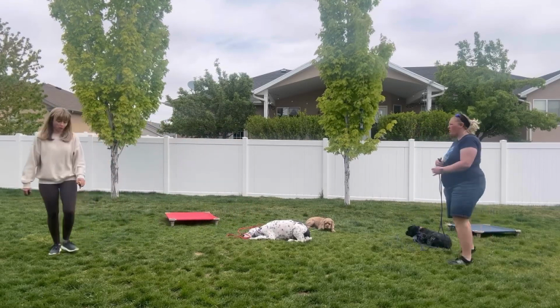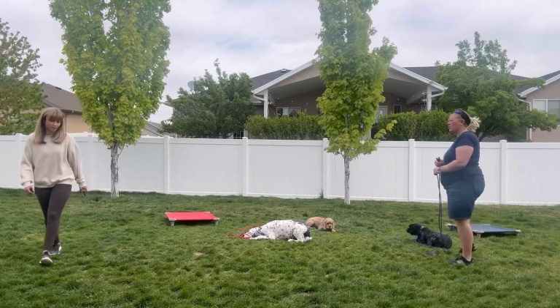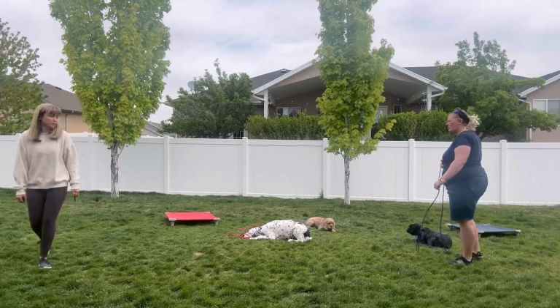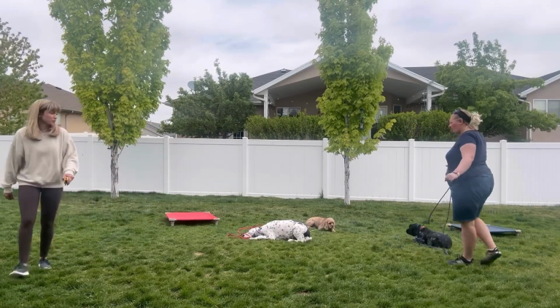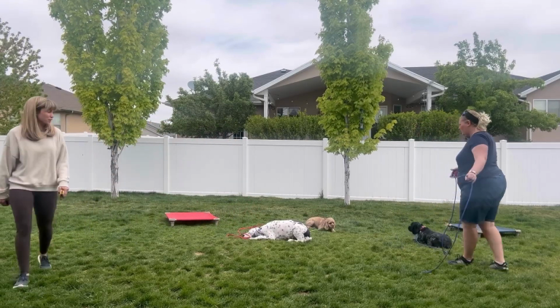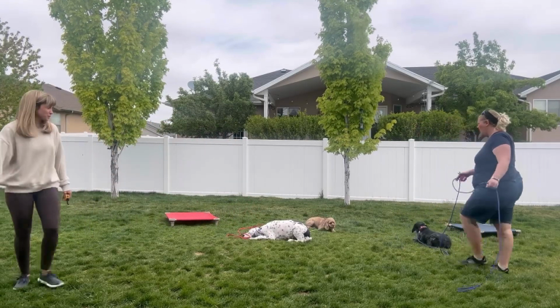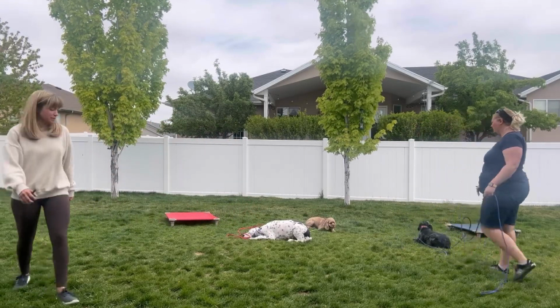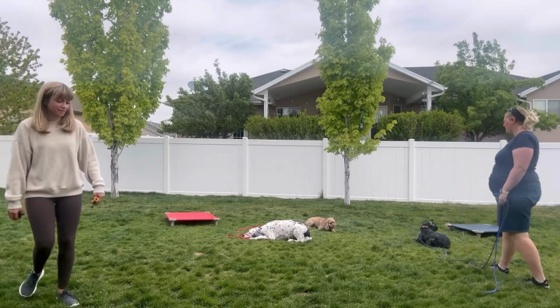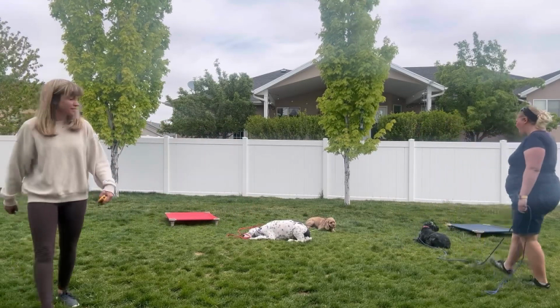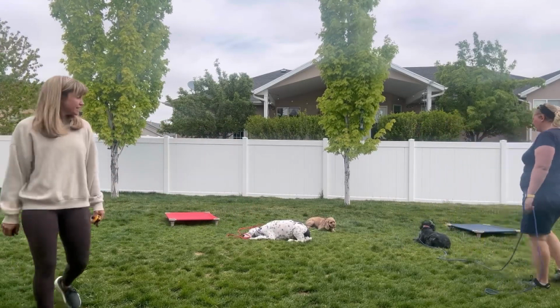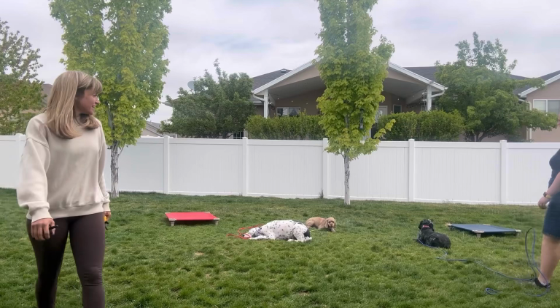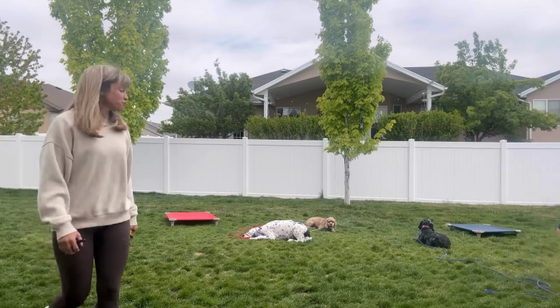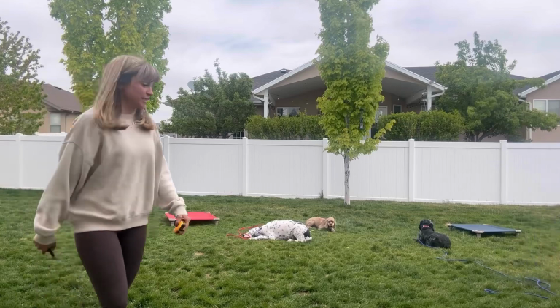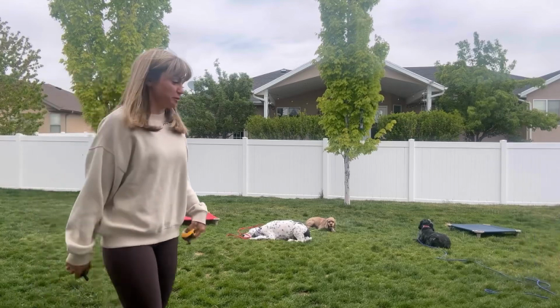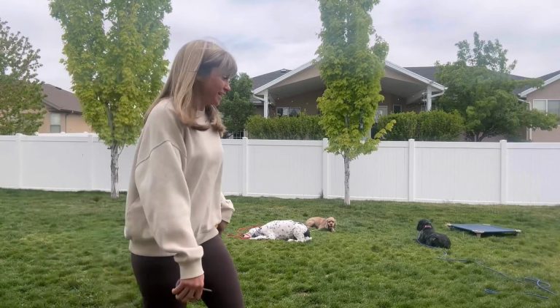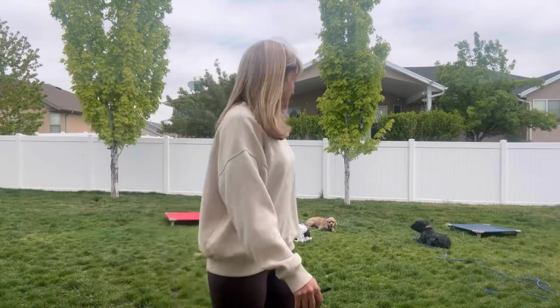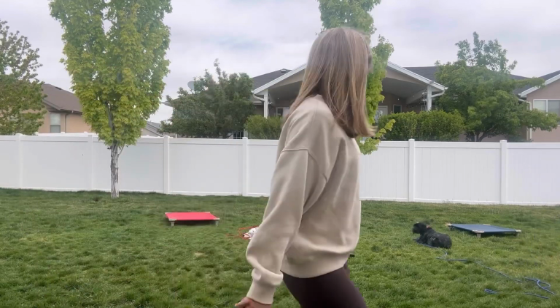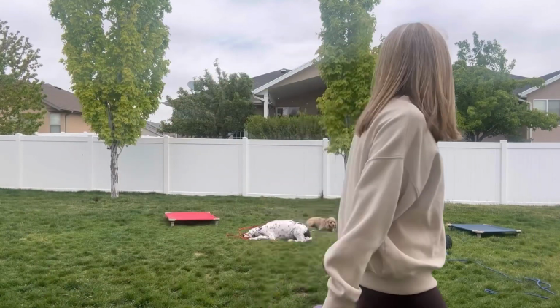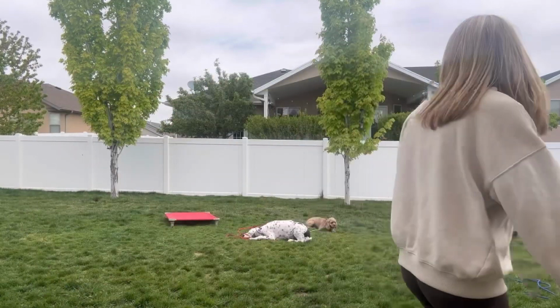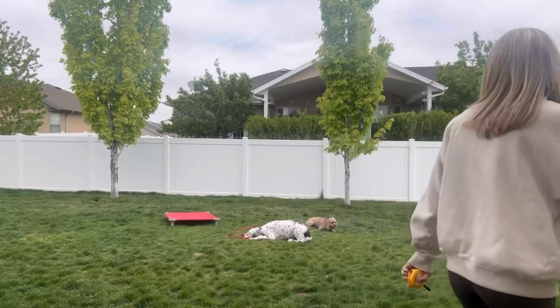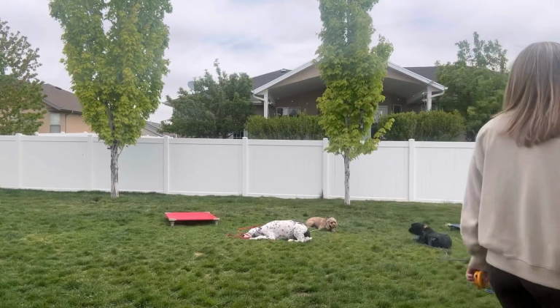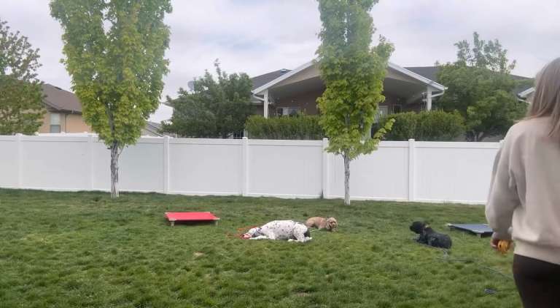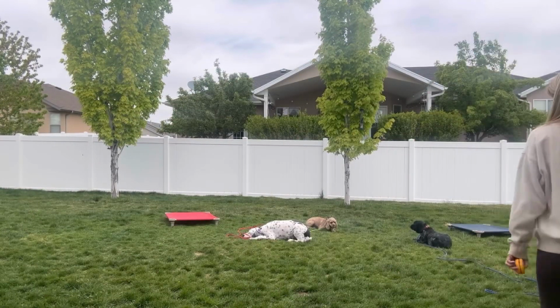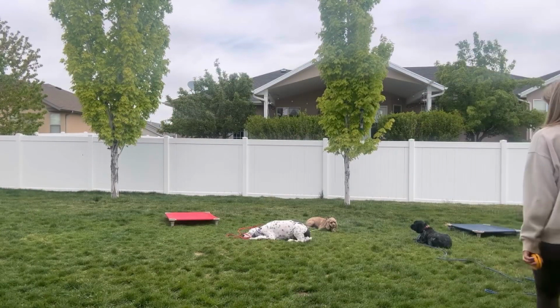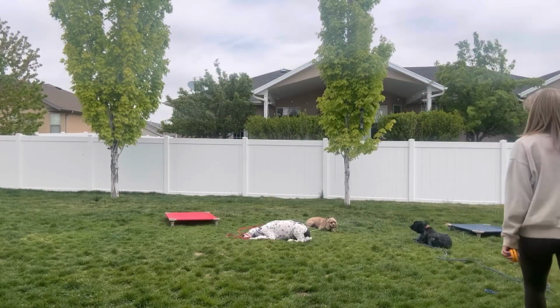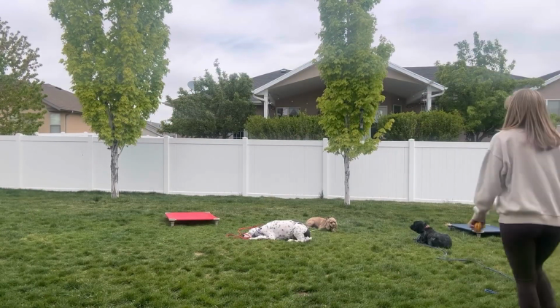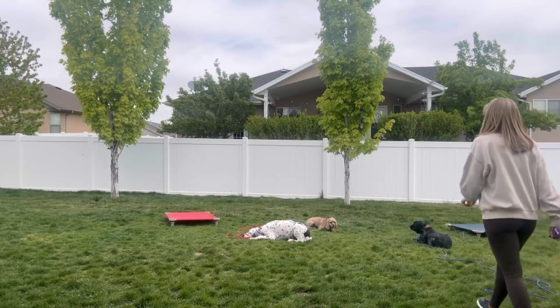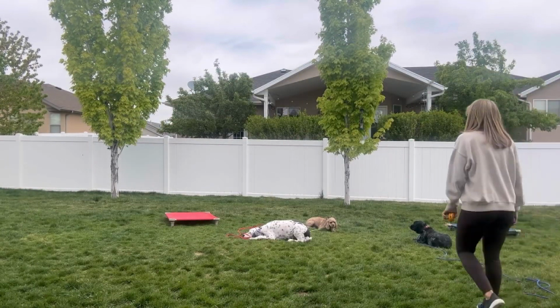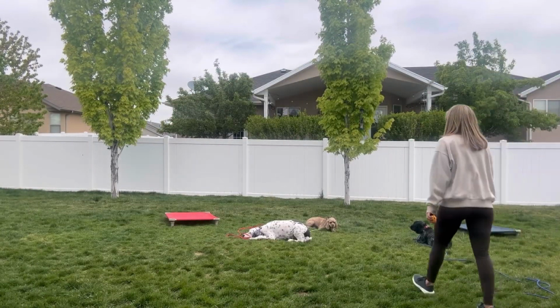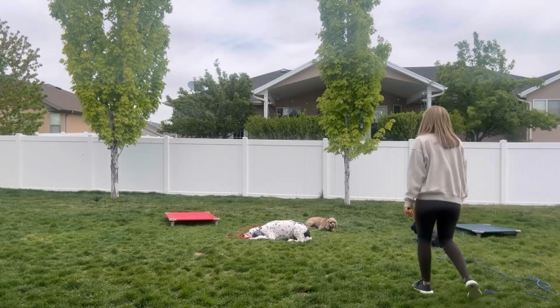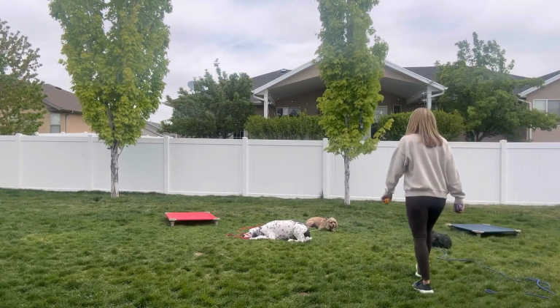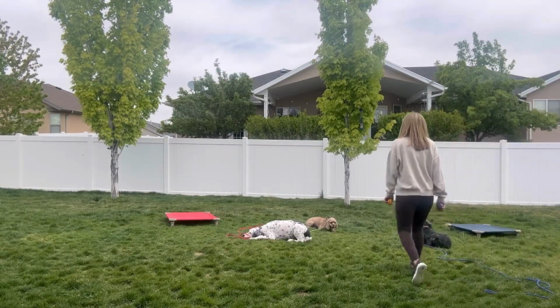Meanwhile, Toby's just in the back holding a down stay as Alexis is working Harley. So there's a lot going on.